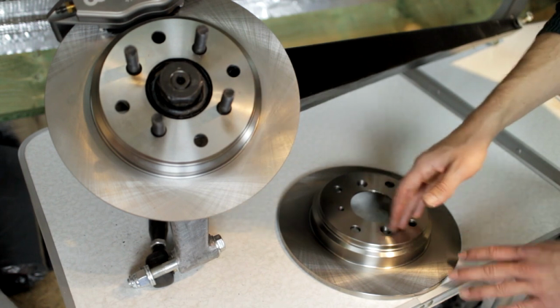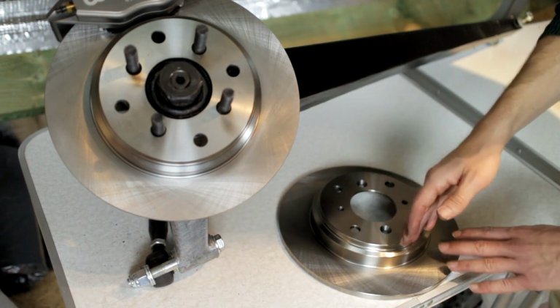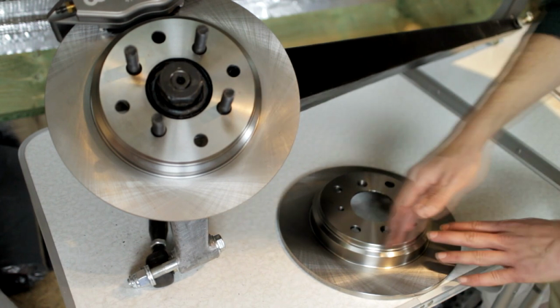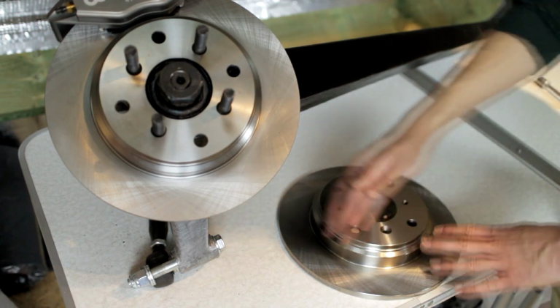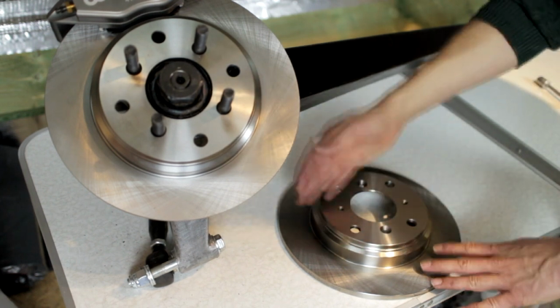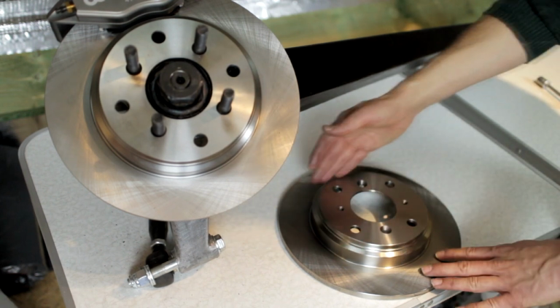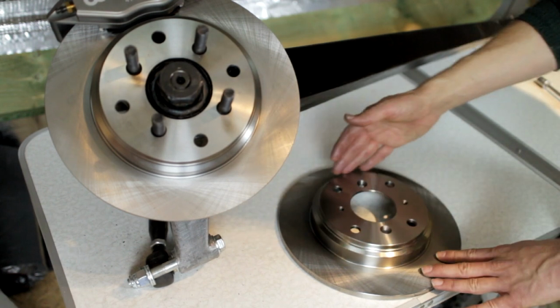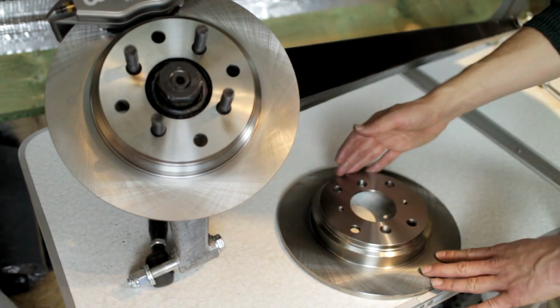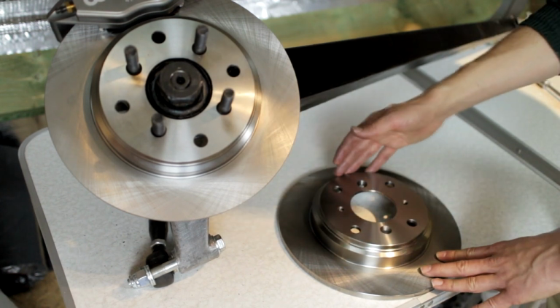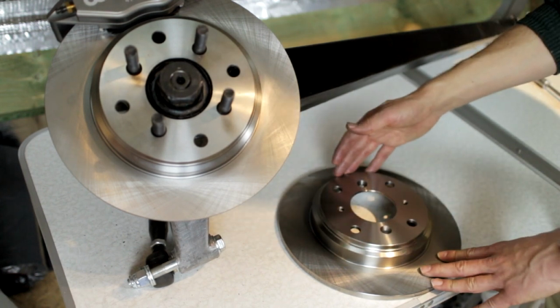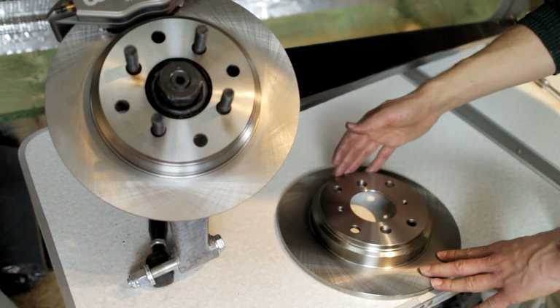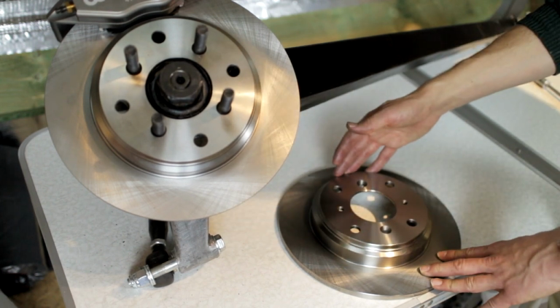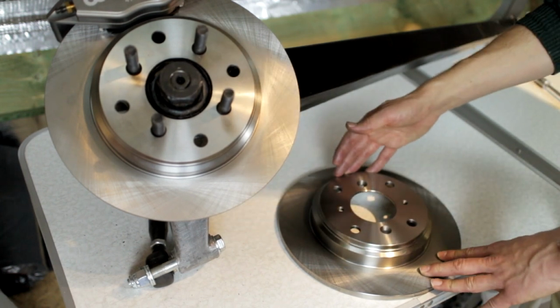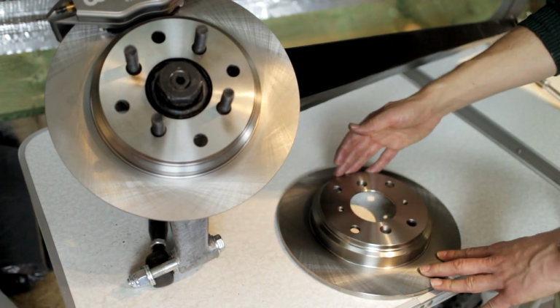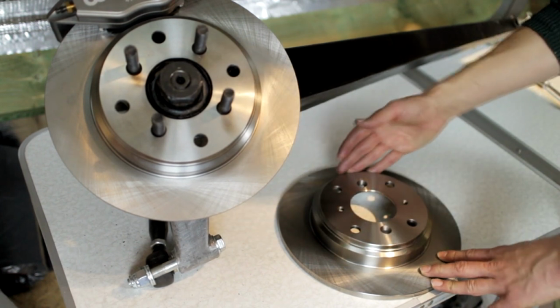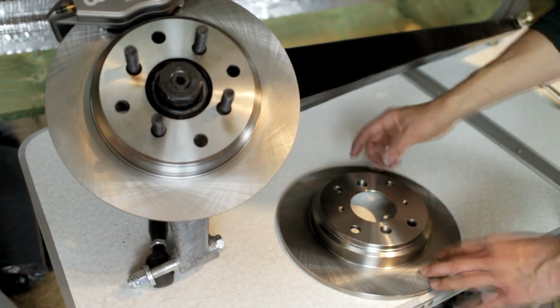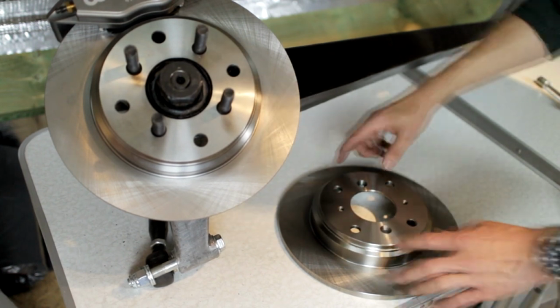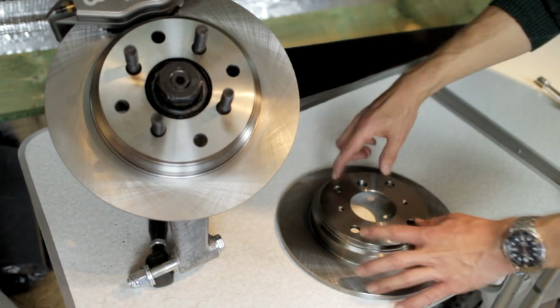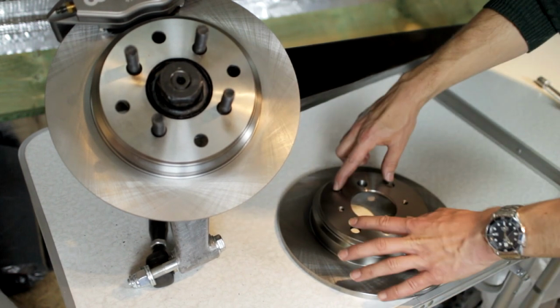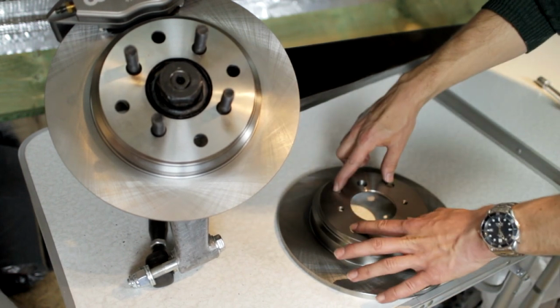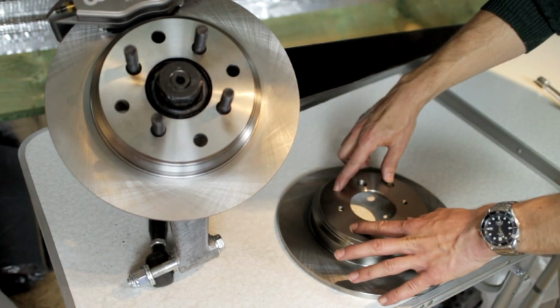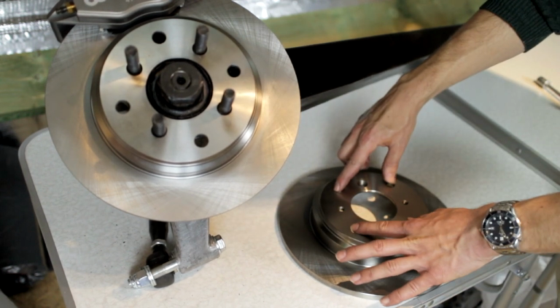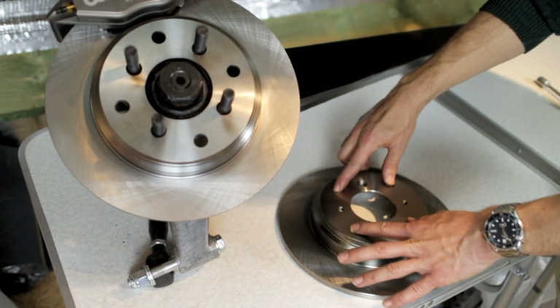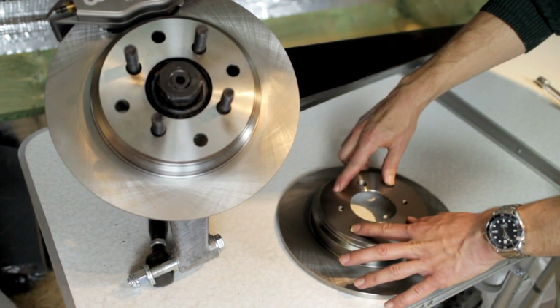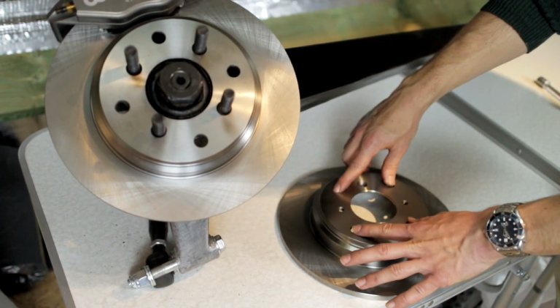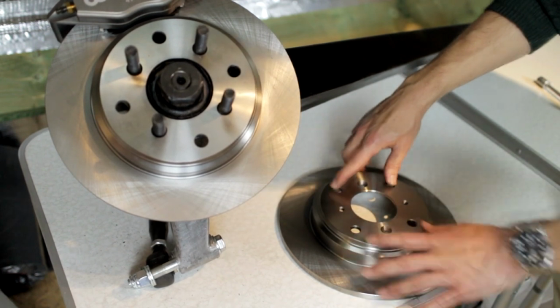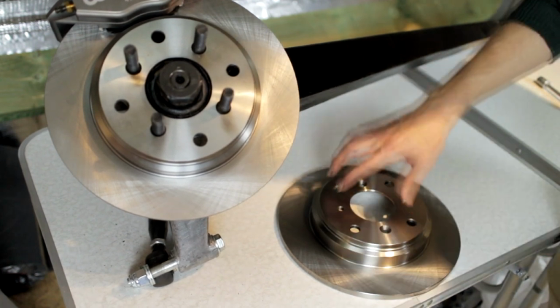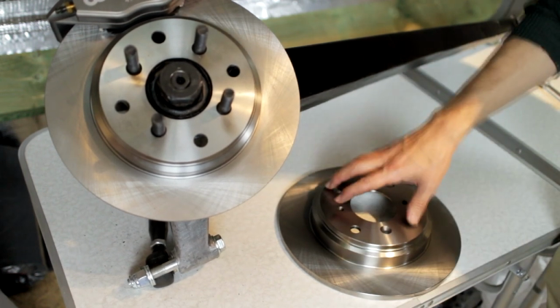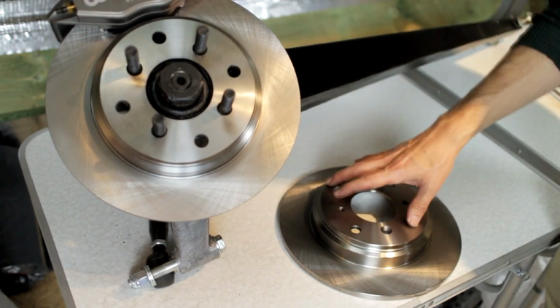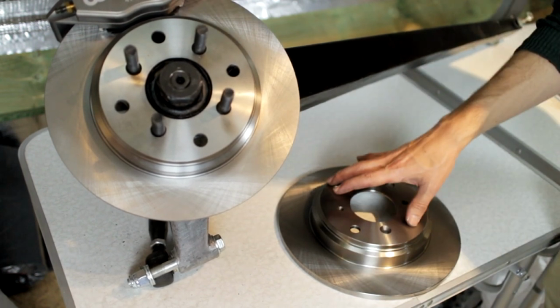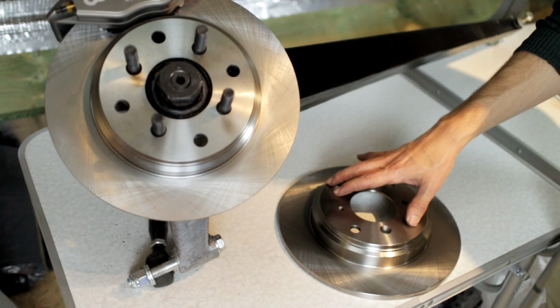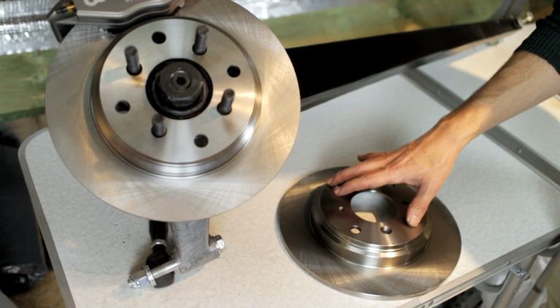The problem with these discs in their original state is the bolt pattern — the PCD is too wide. They won't fit our cars.